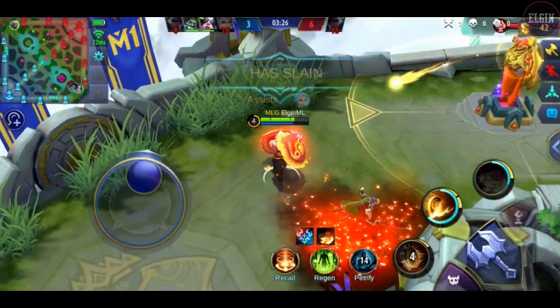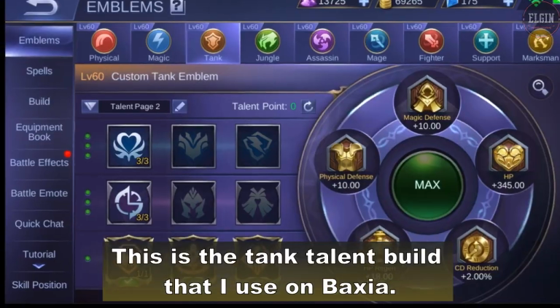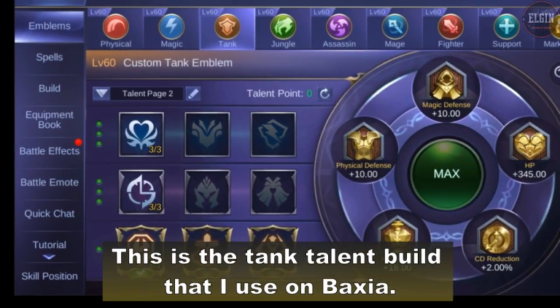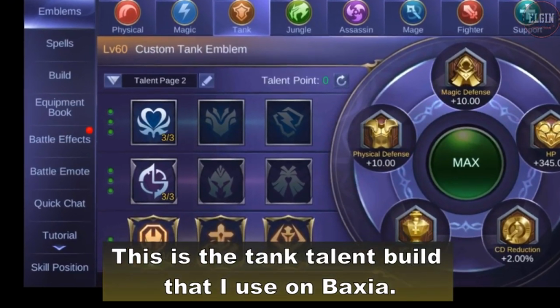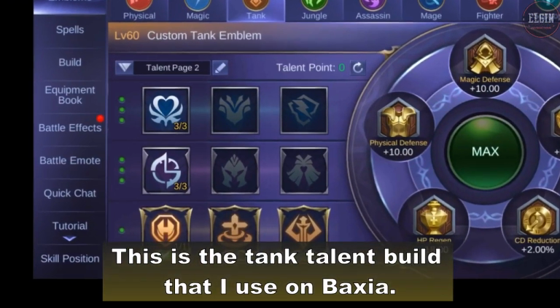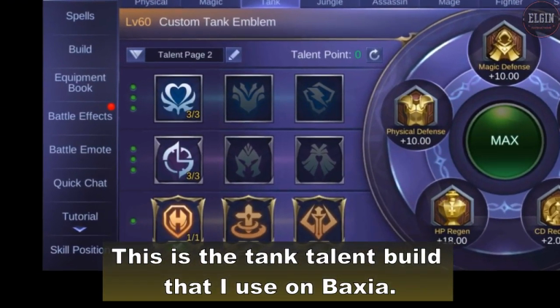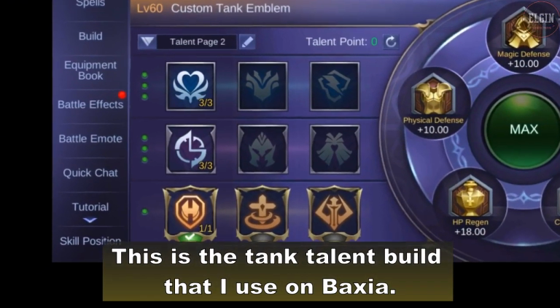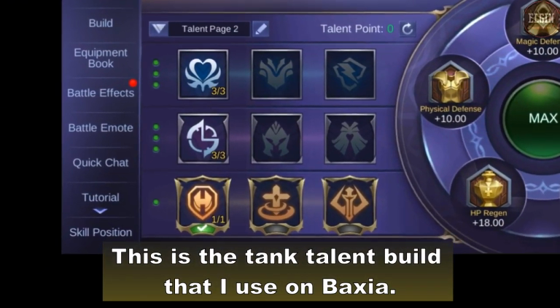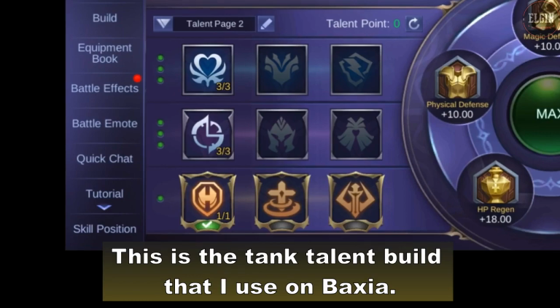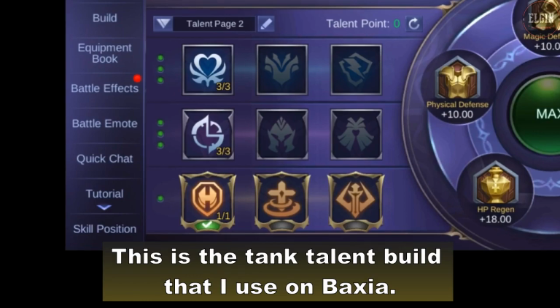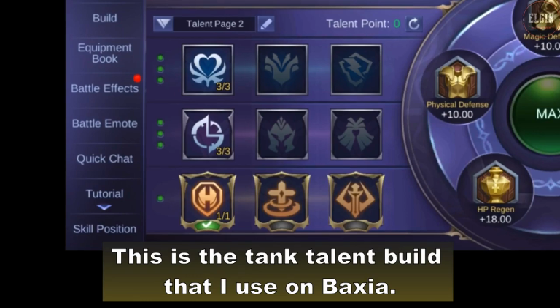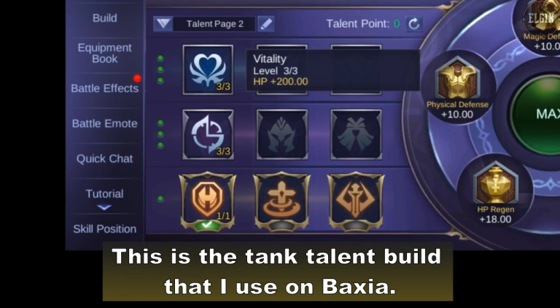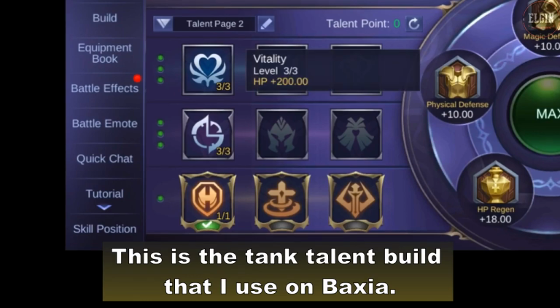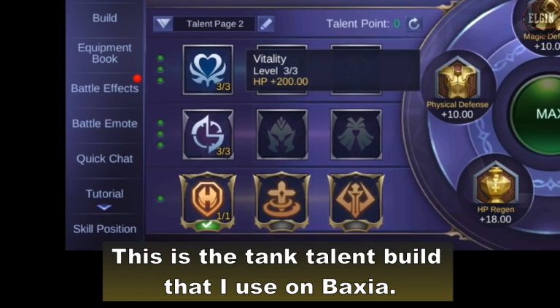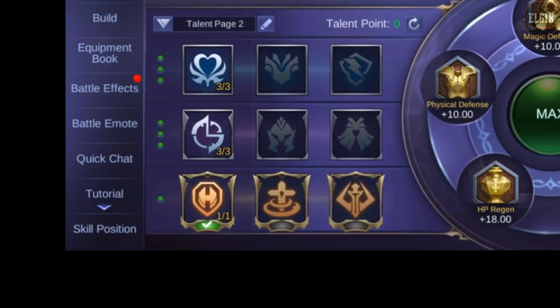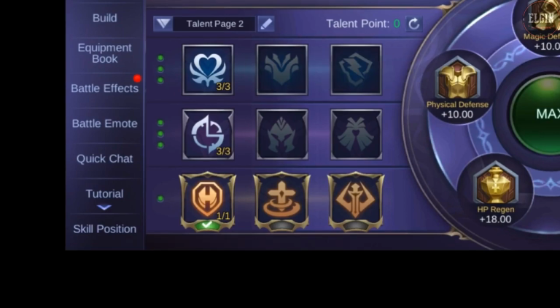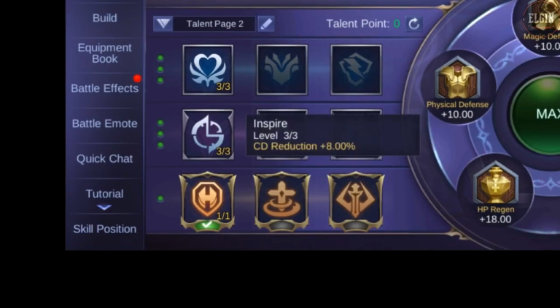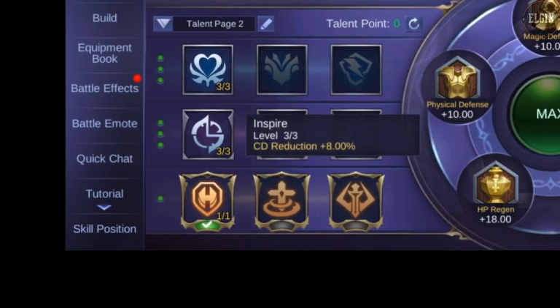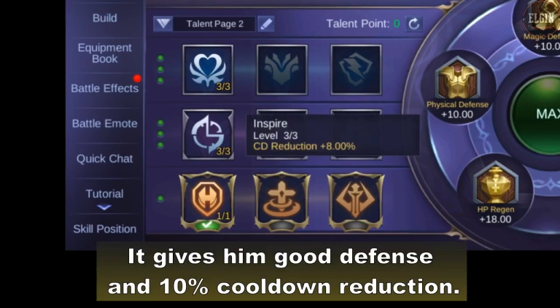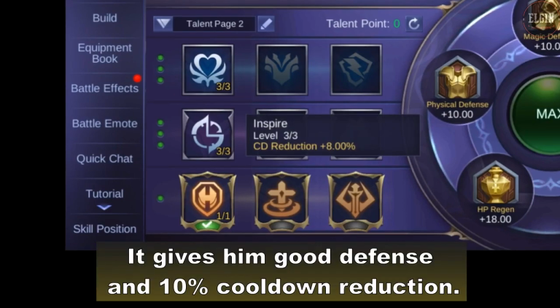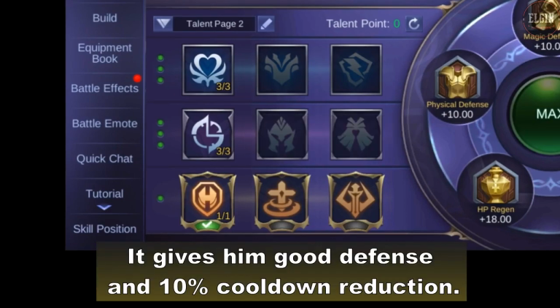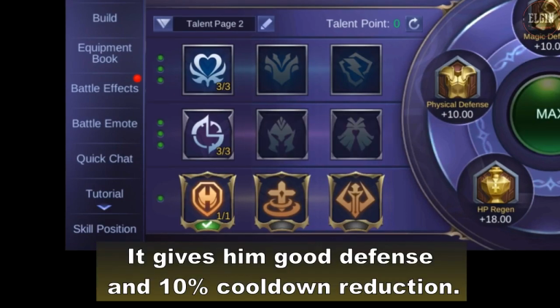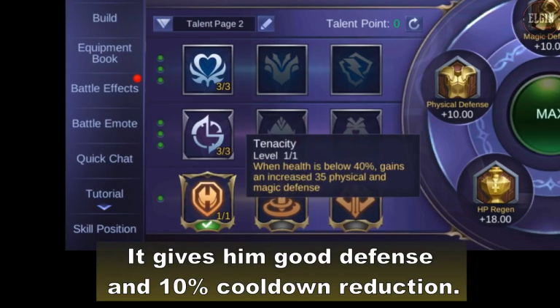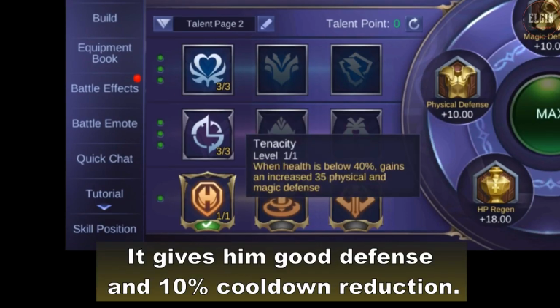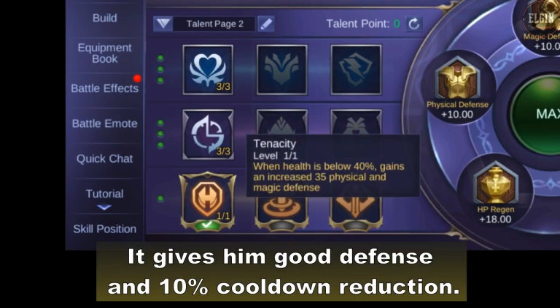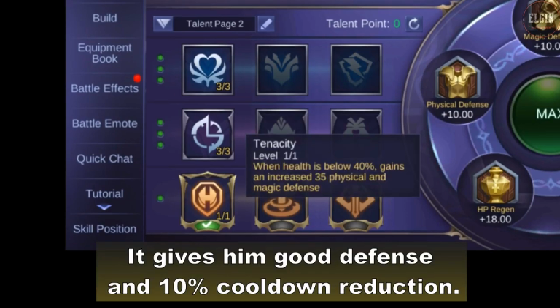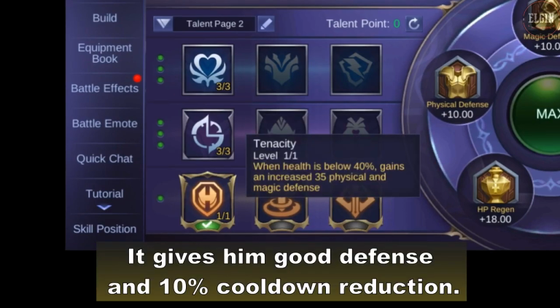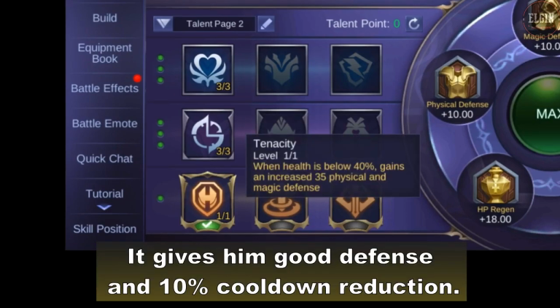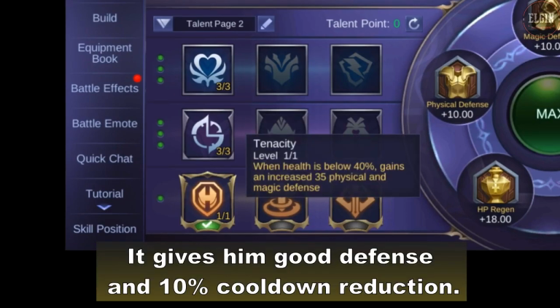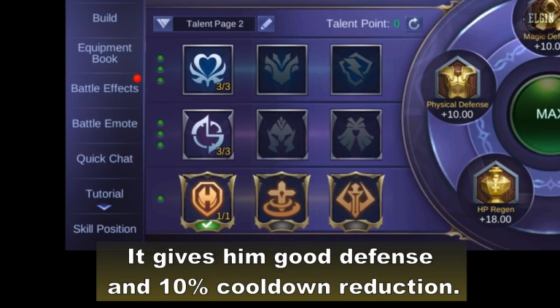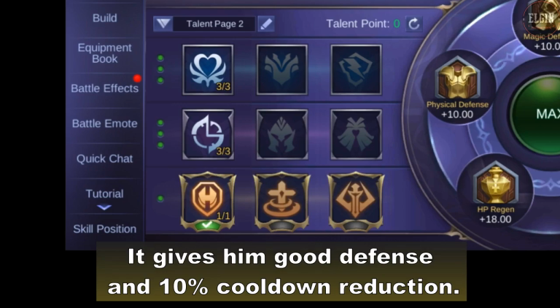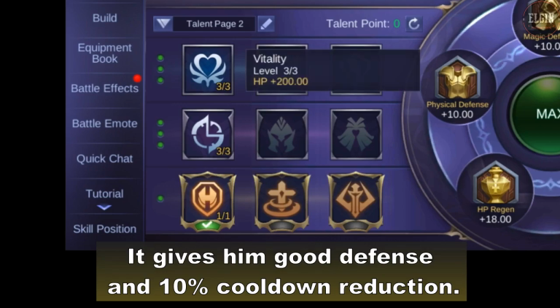This is the tank talent build that I use on Bakksha. It gives him good defense and 10% cooldown reduction.